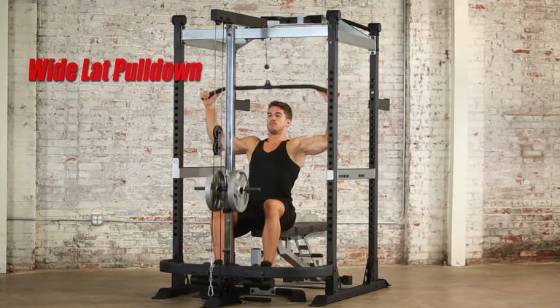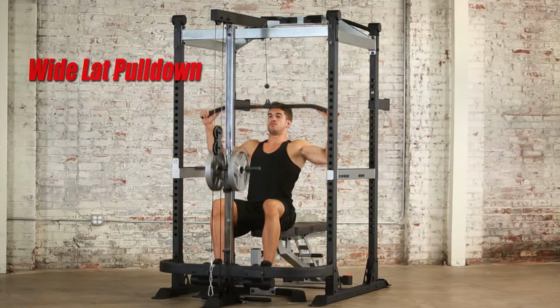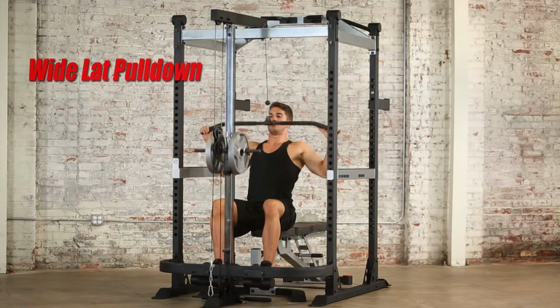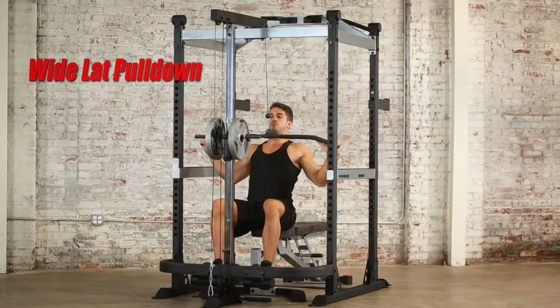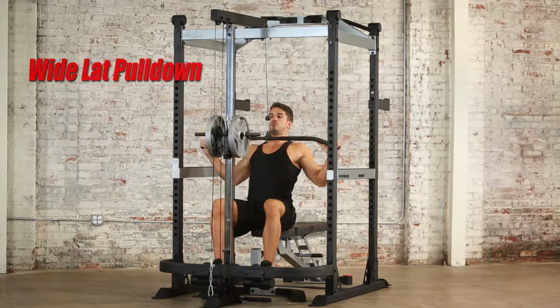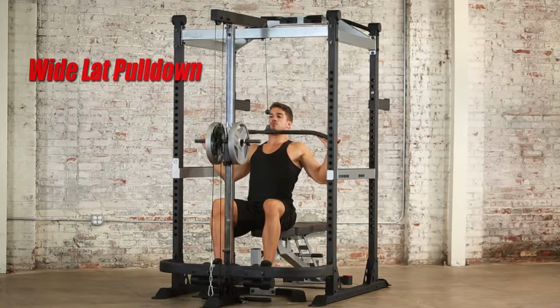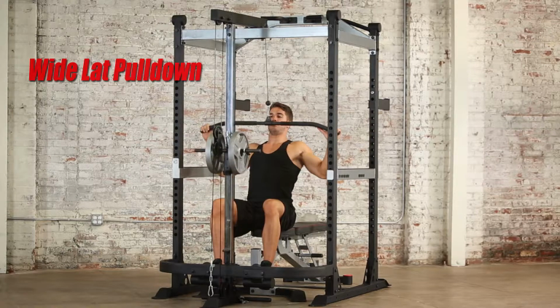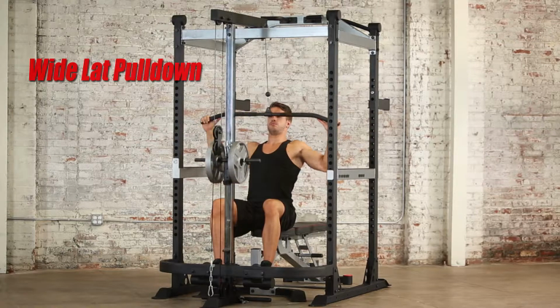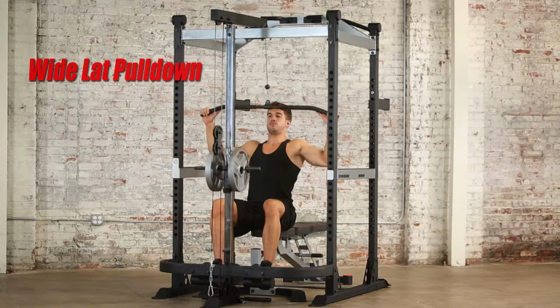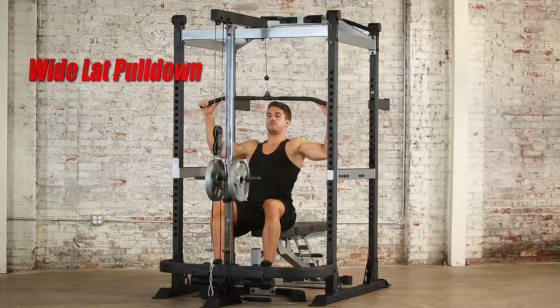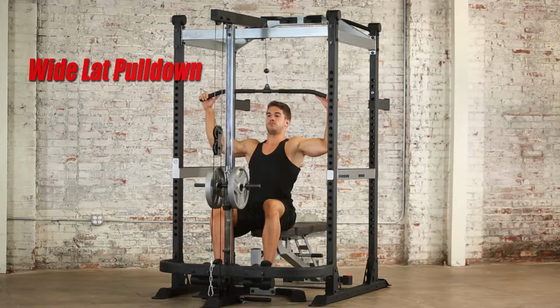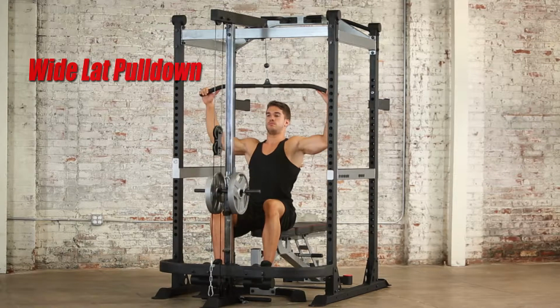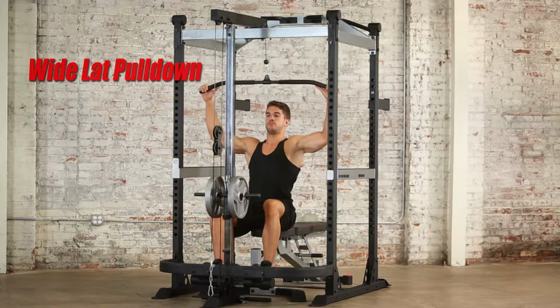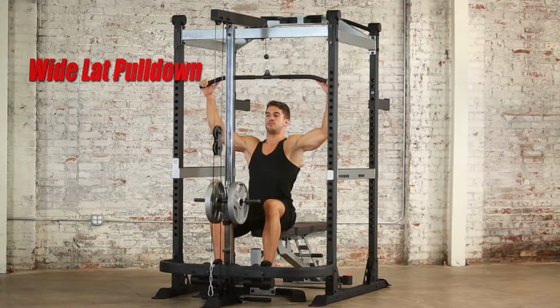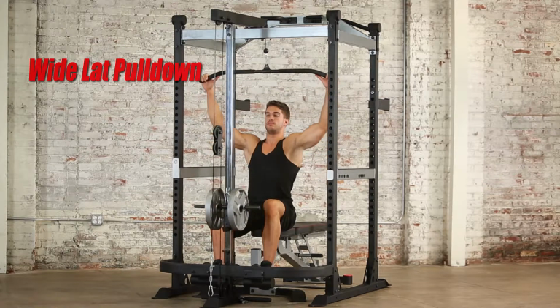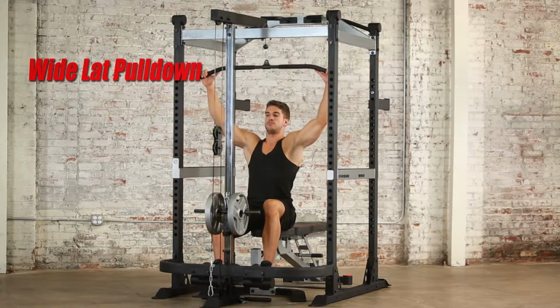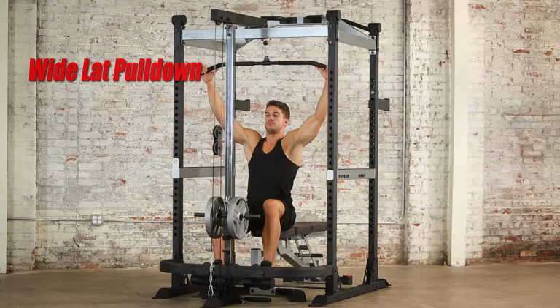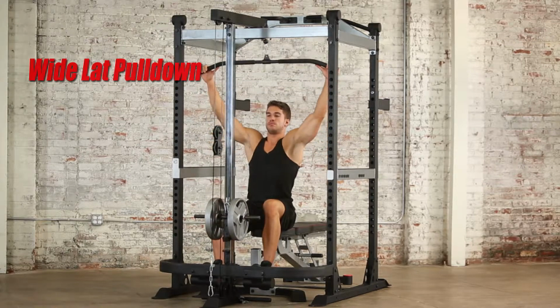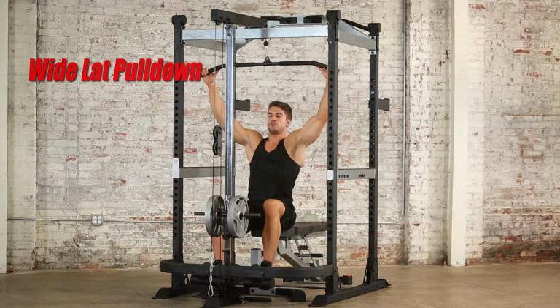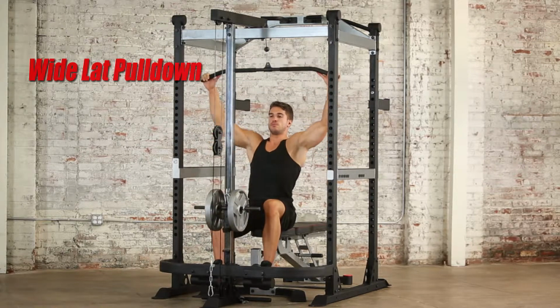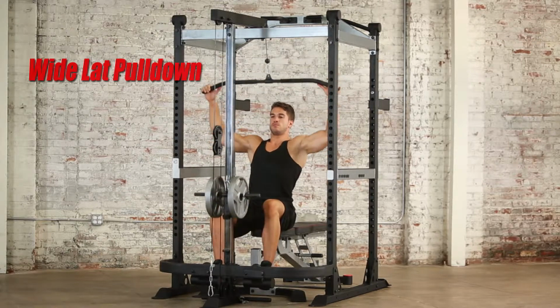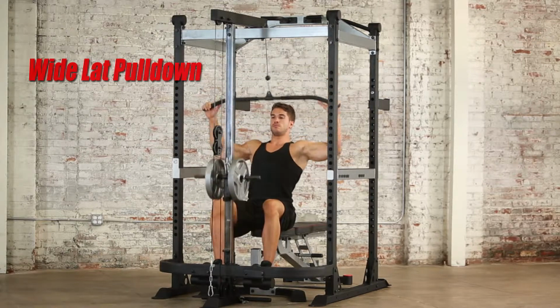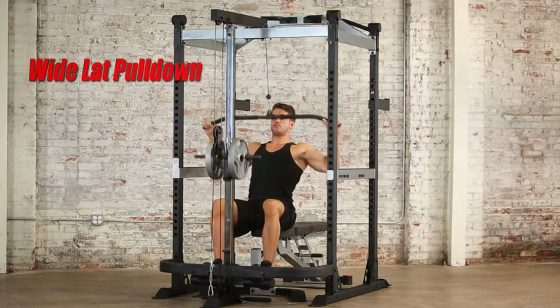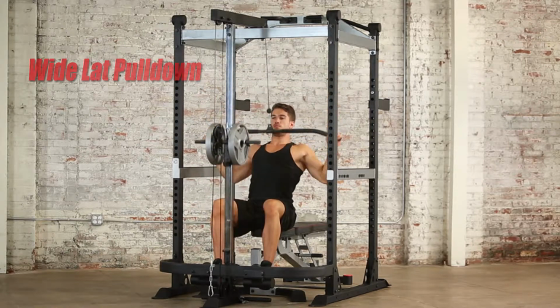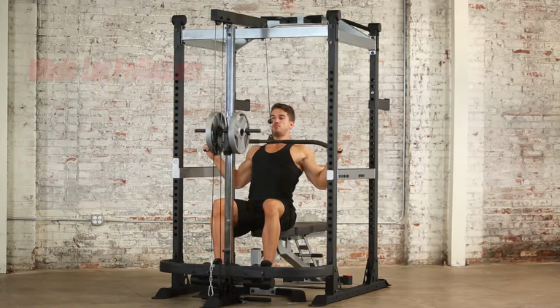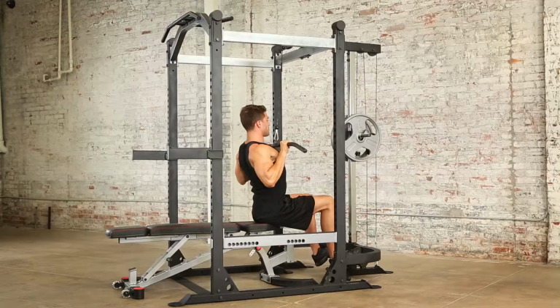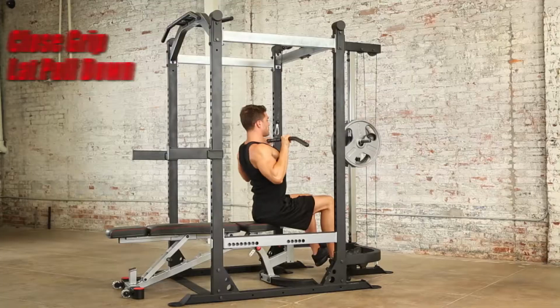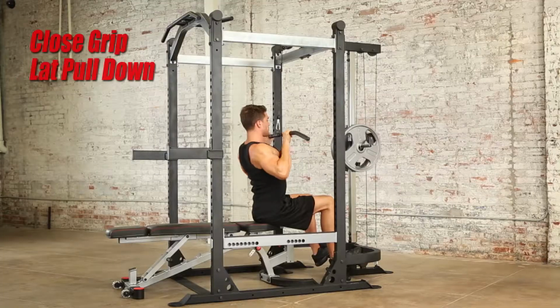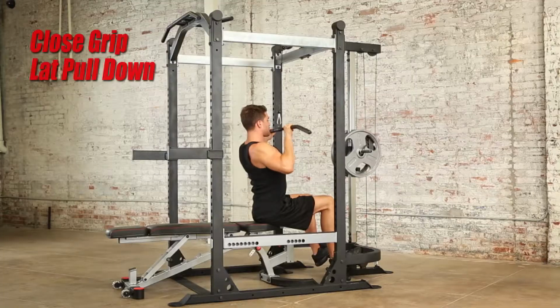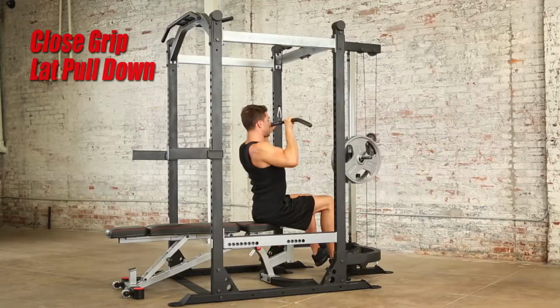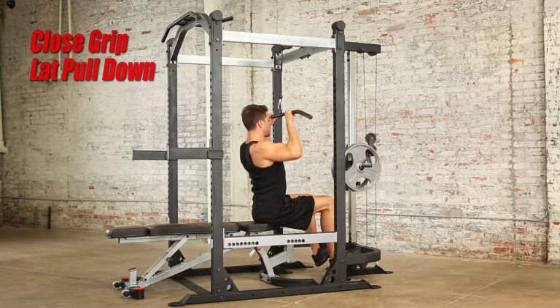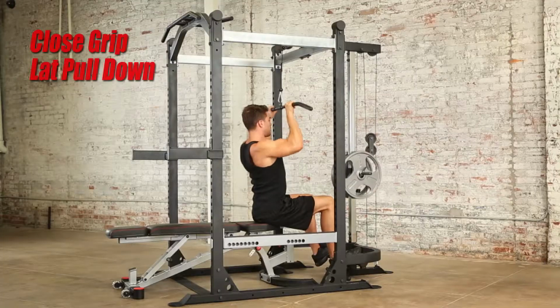Over 30 training positions can be performed using the lat pull-down and low row attachment.